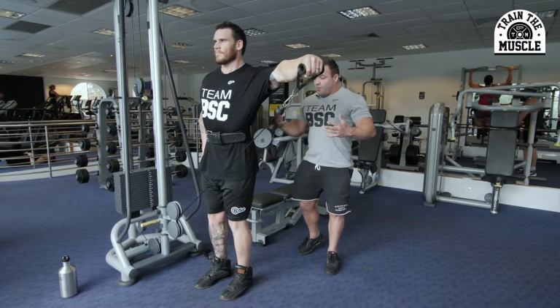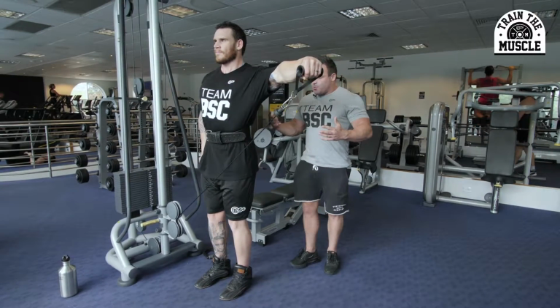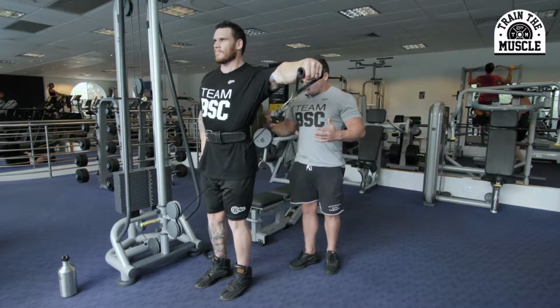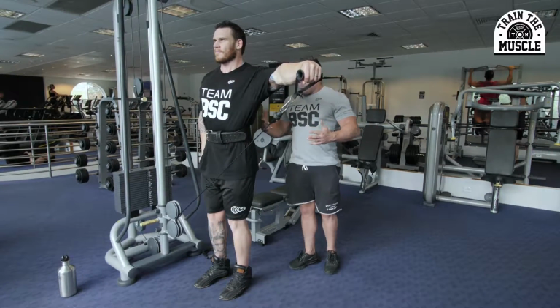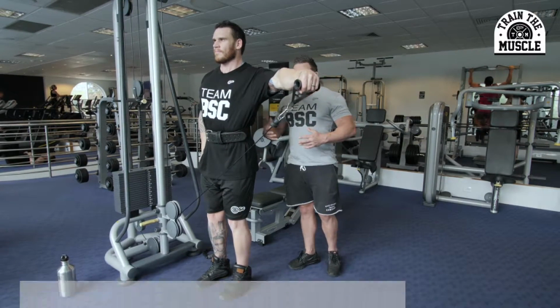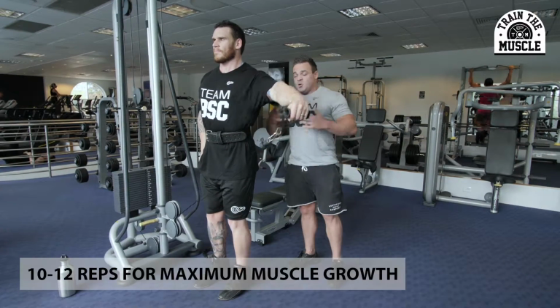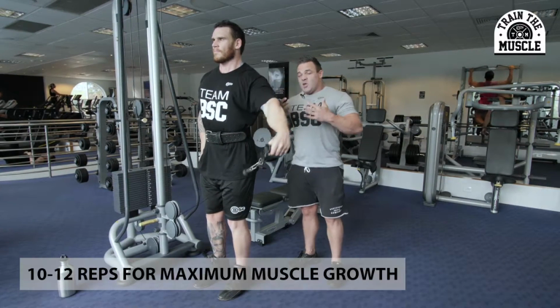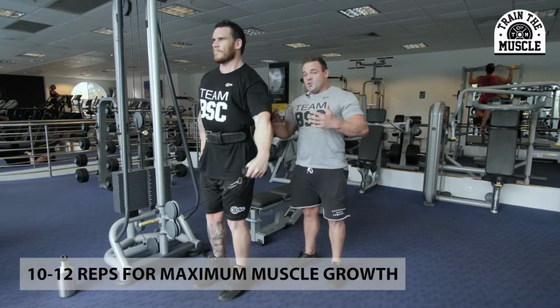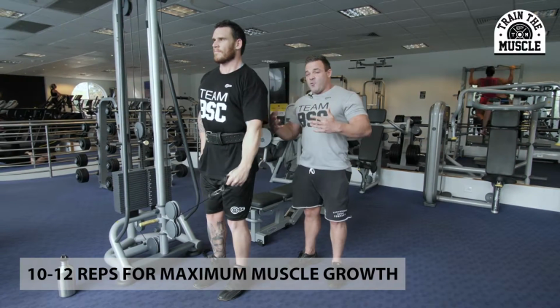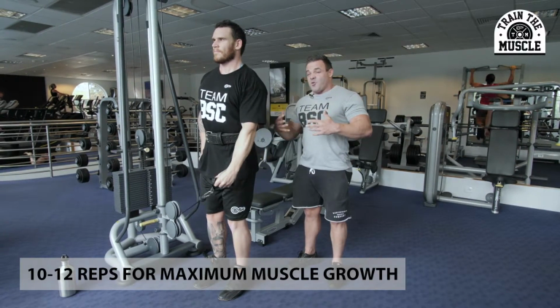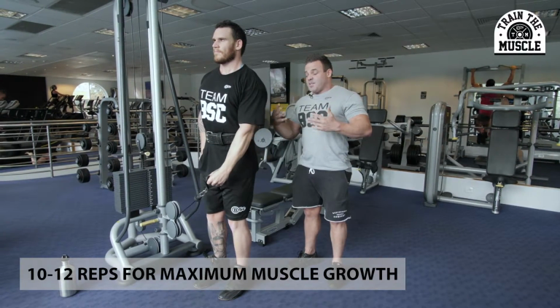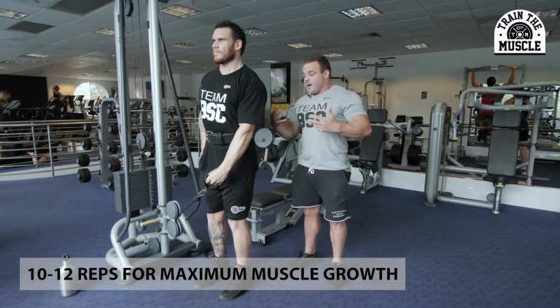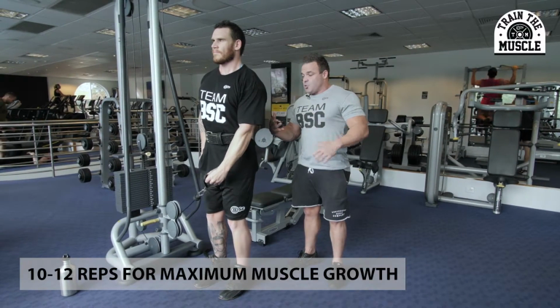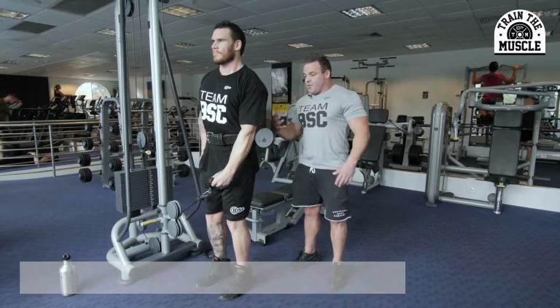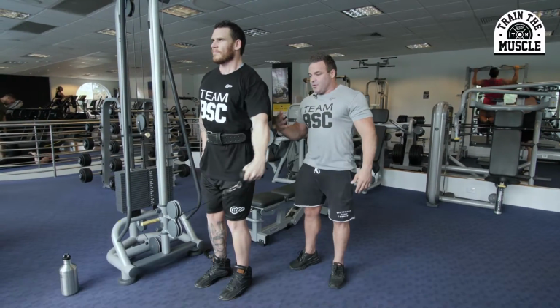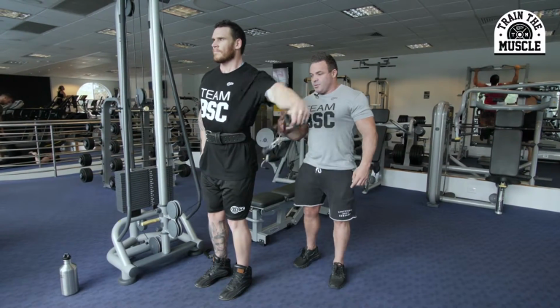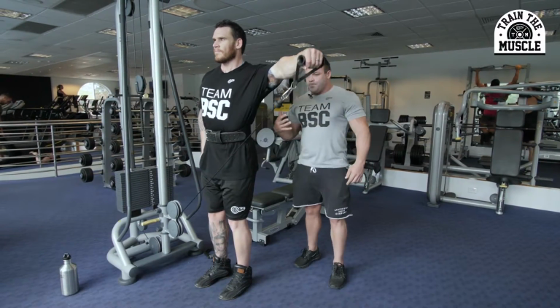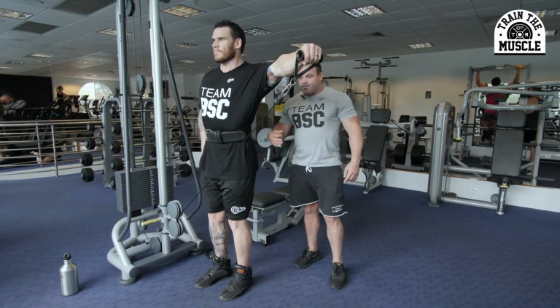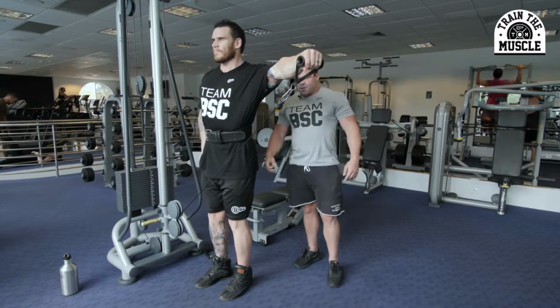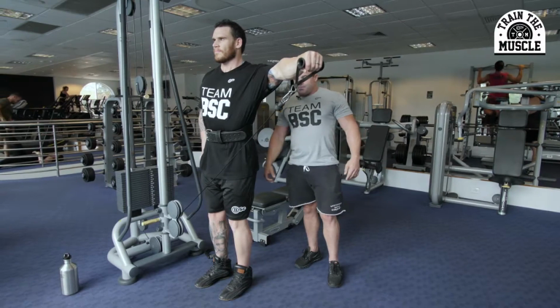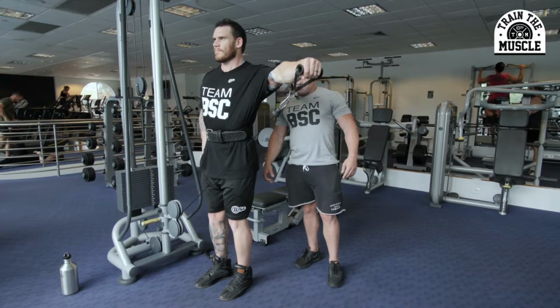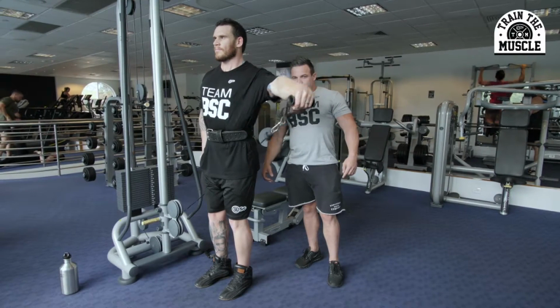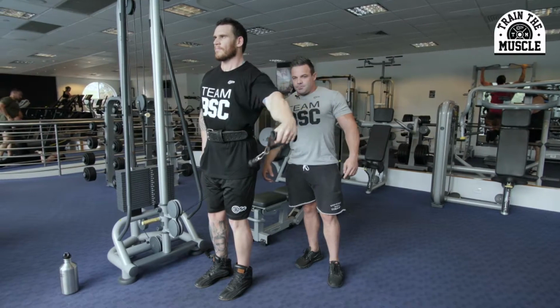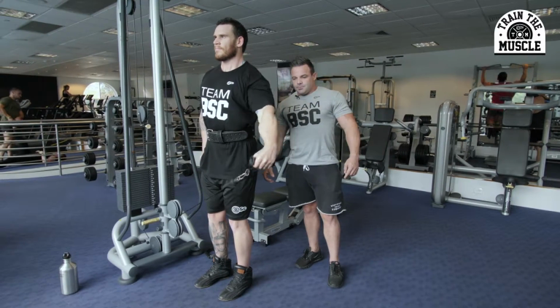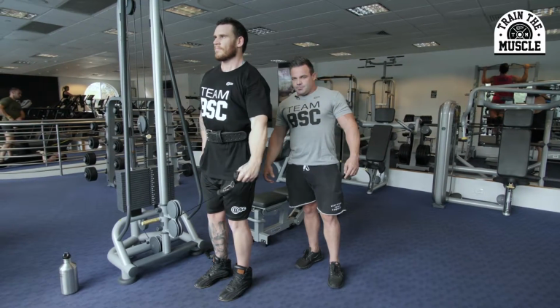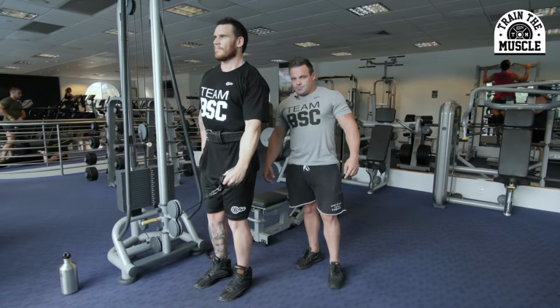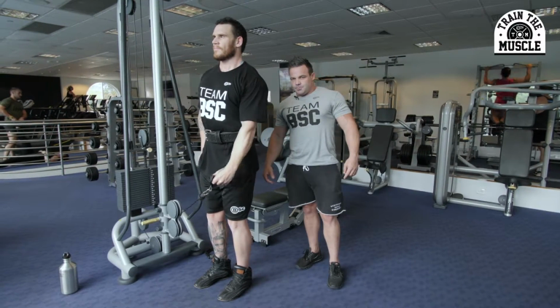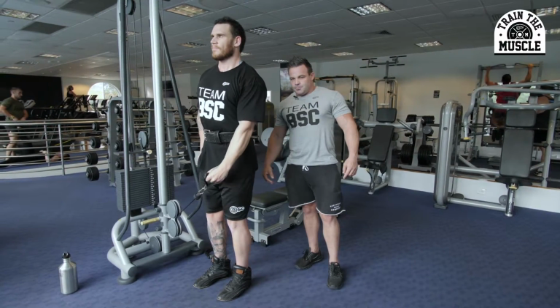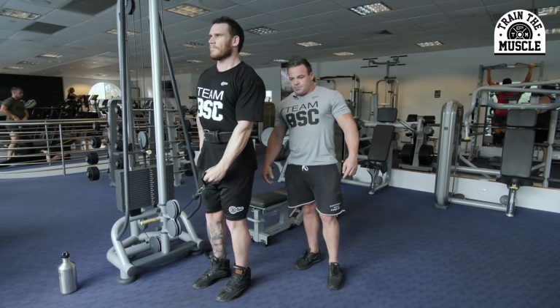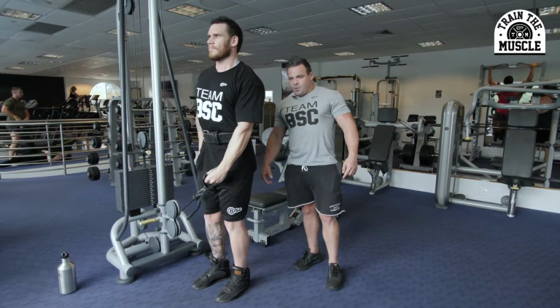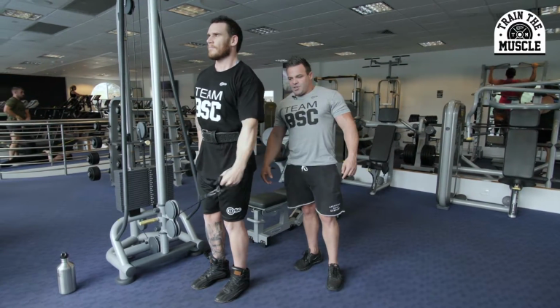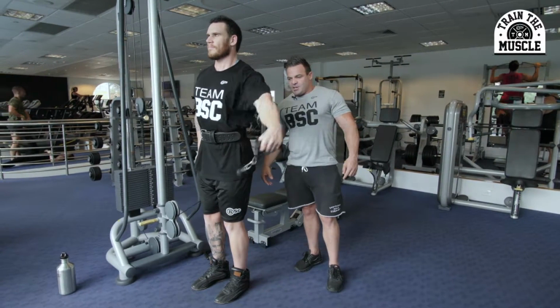So guys, now we've reached week 12, the more advanced part of this program — looking at between 10 and 12 reps for maximum muscle growth. Perfect, Justin.